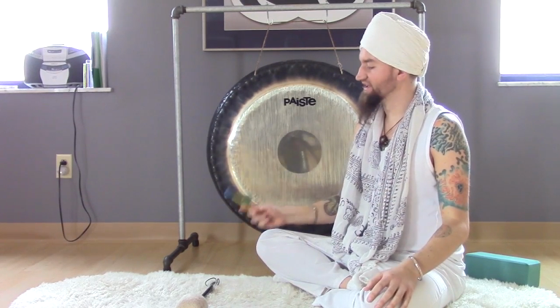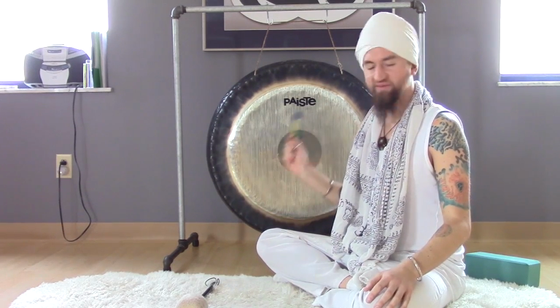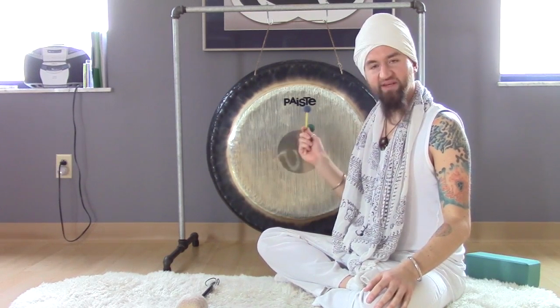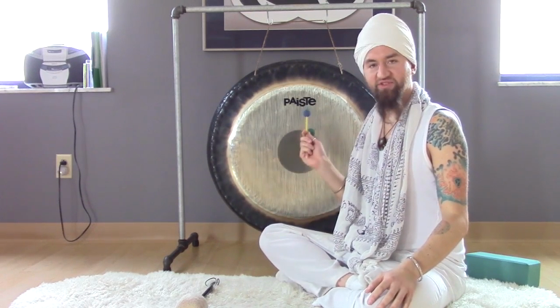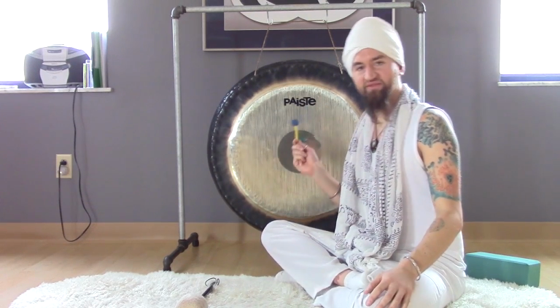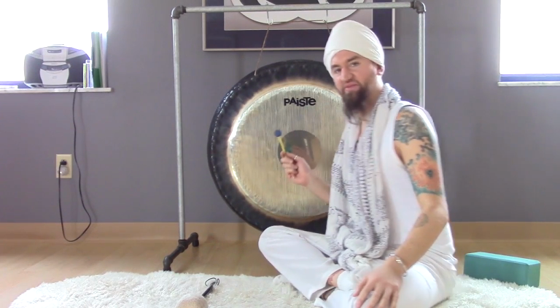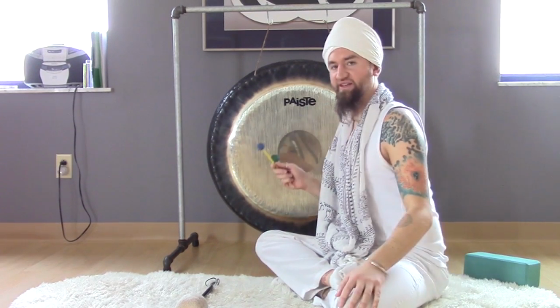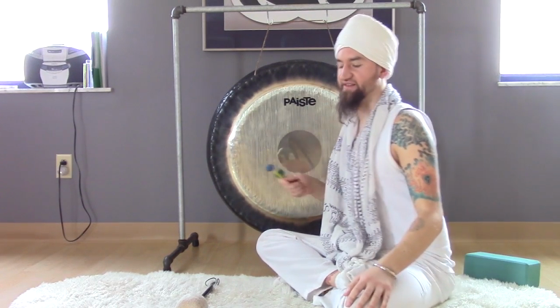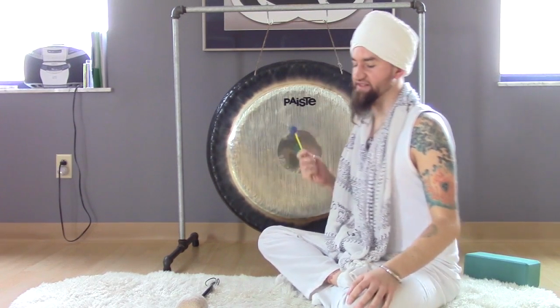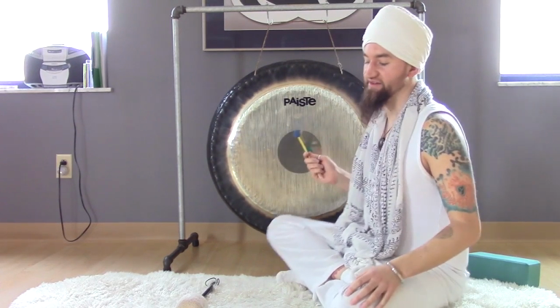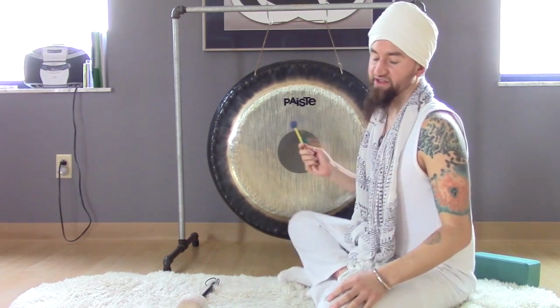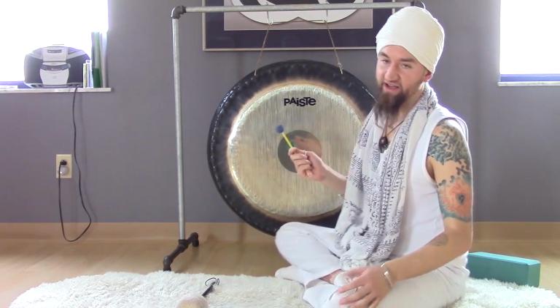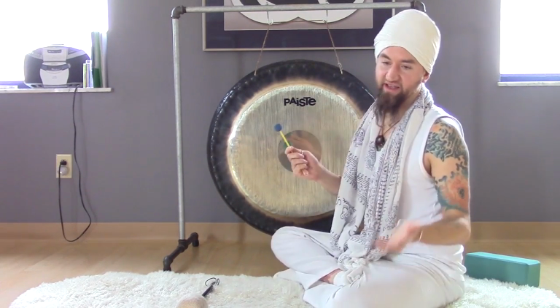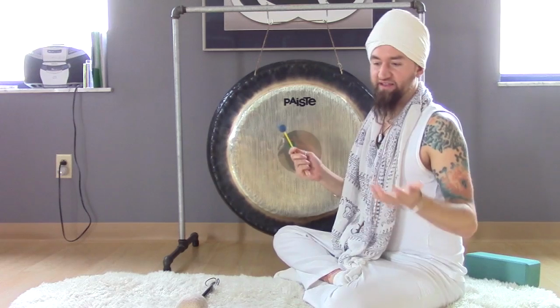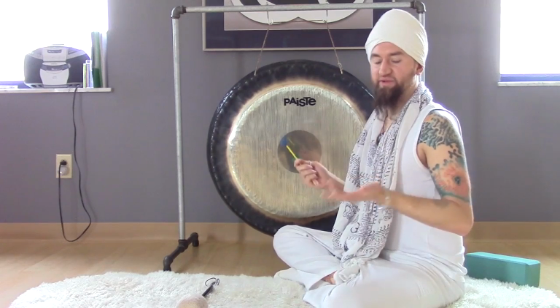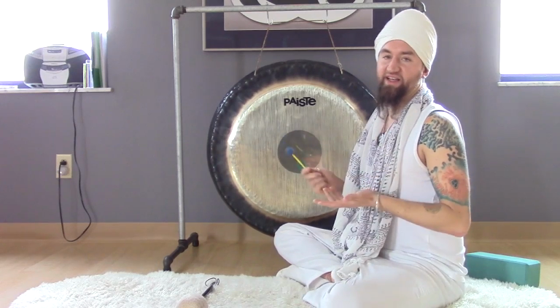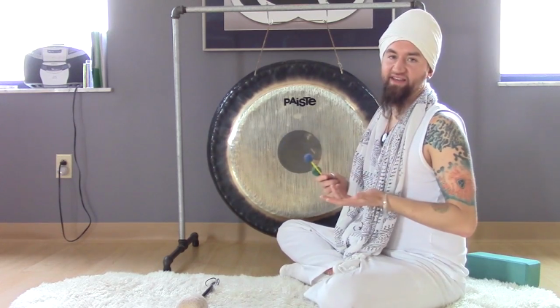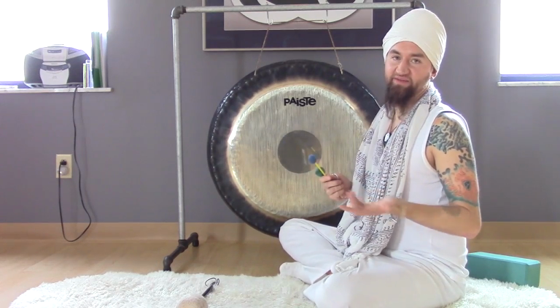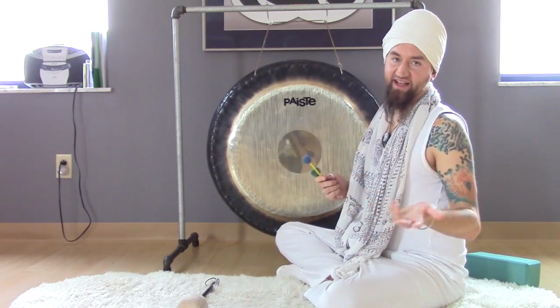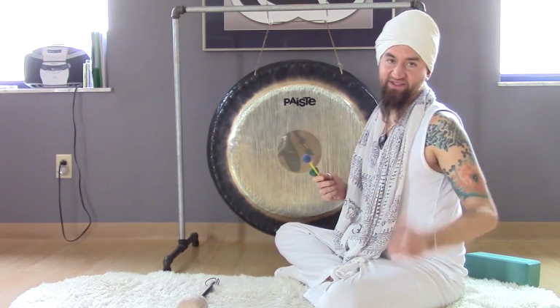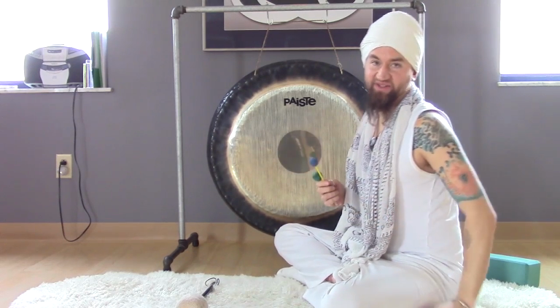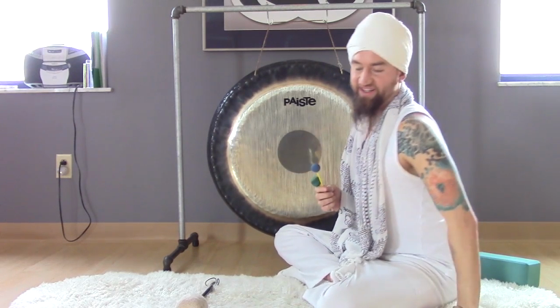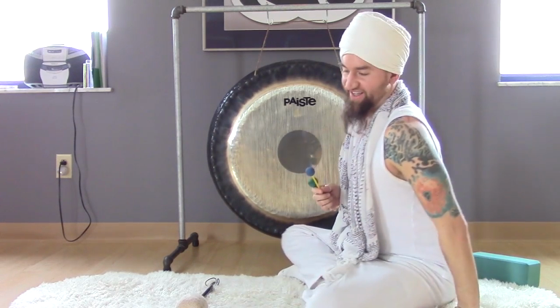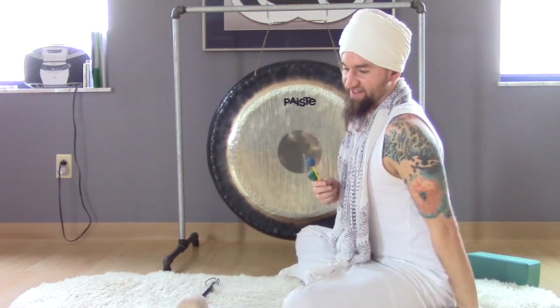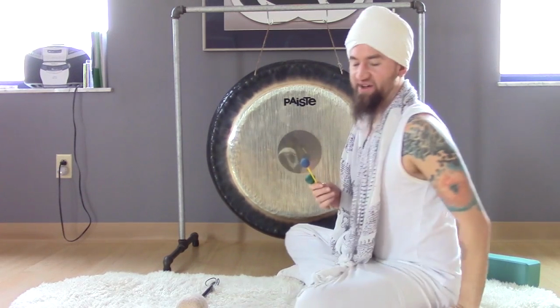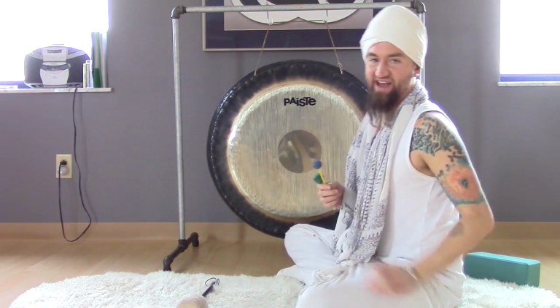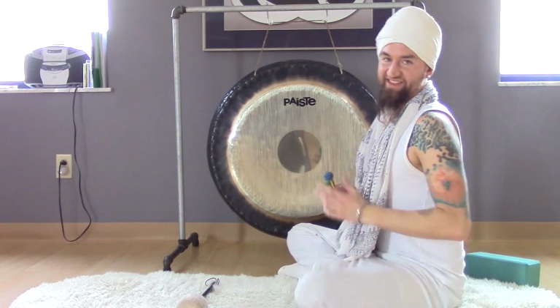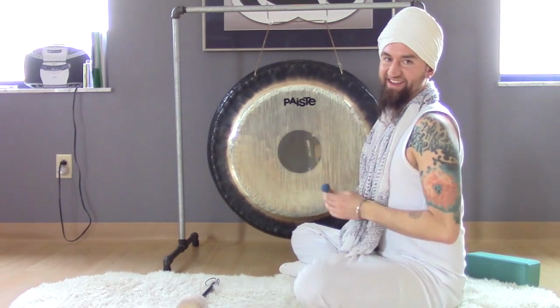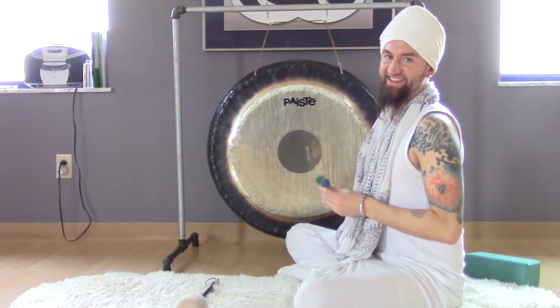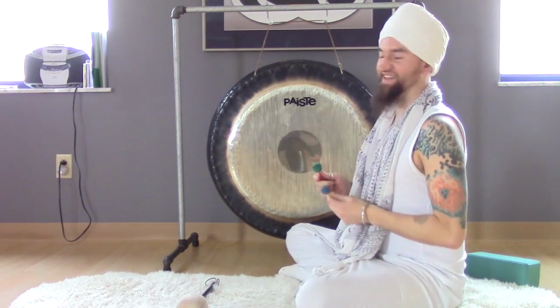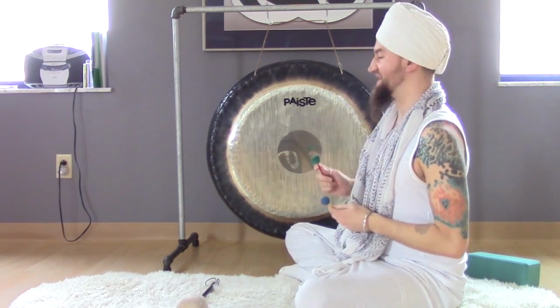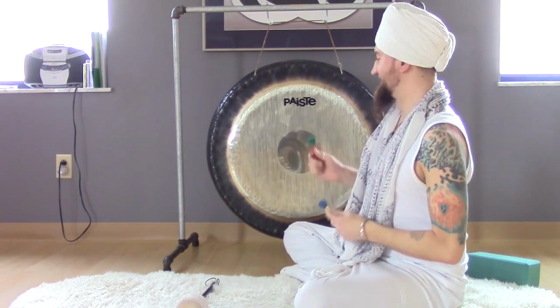So I'm going to demonstrate for a little bit the sound of the gong that we play at the end of class for your gong bath healing benefits.